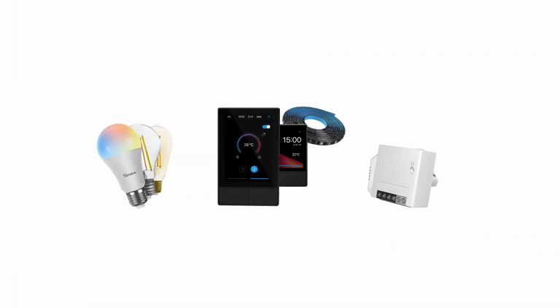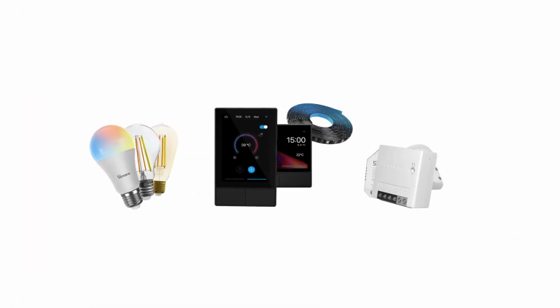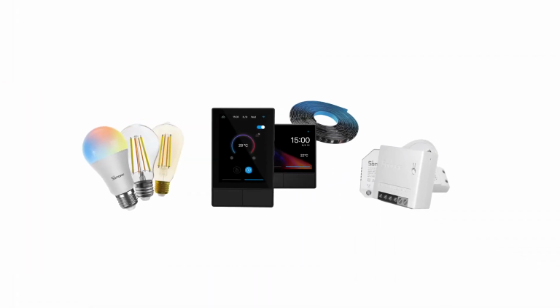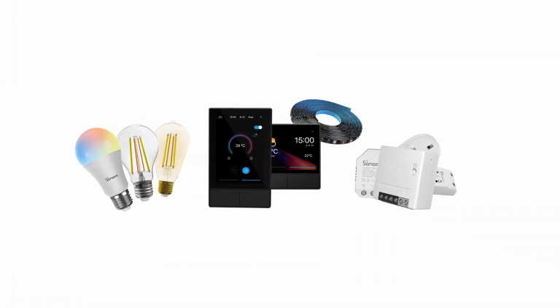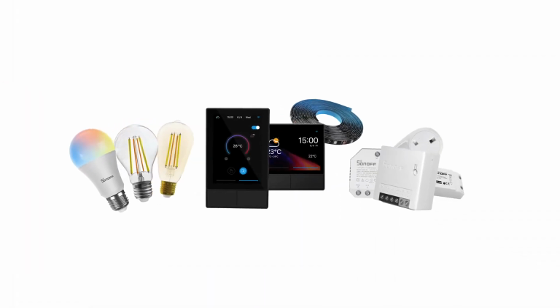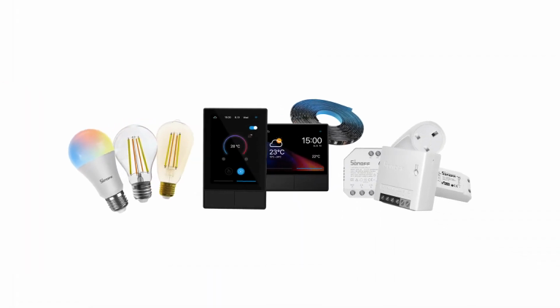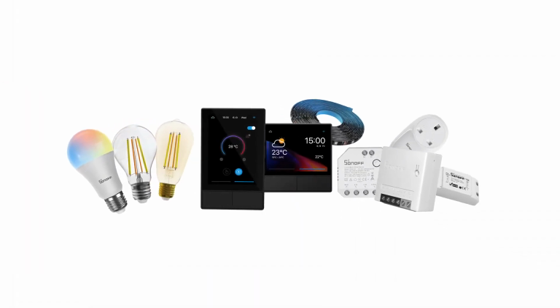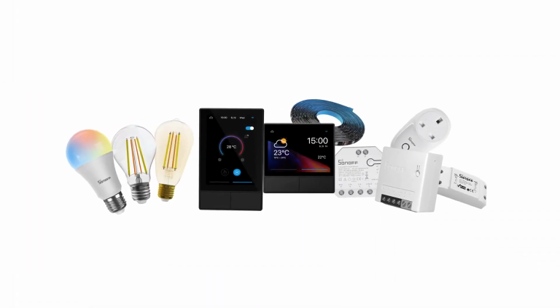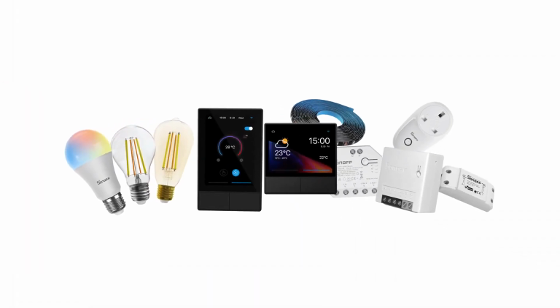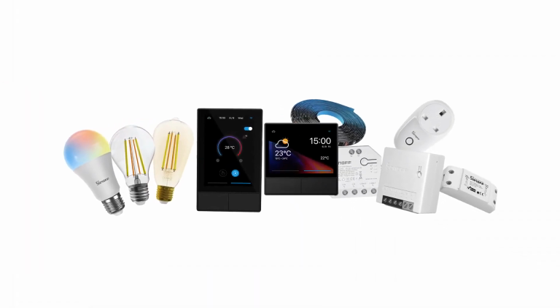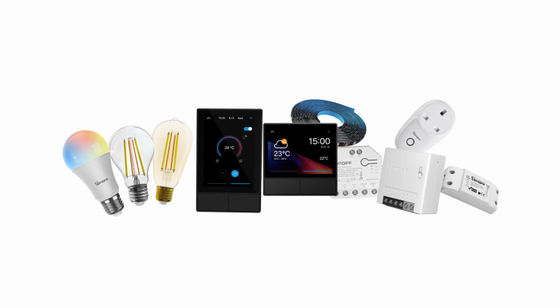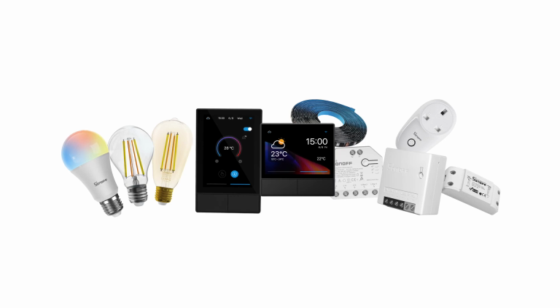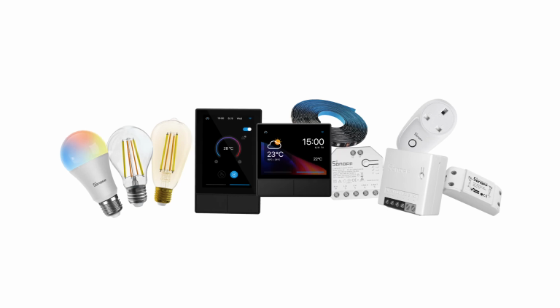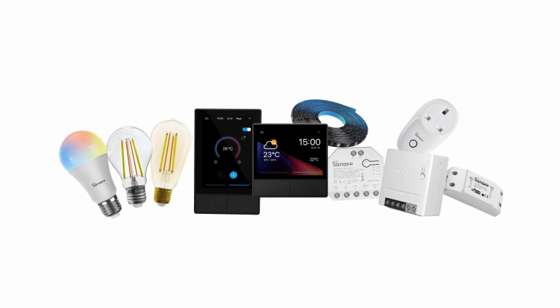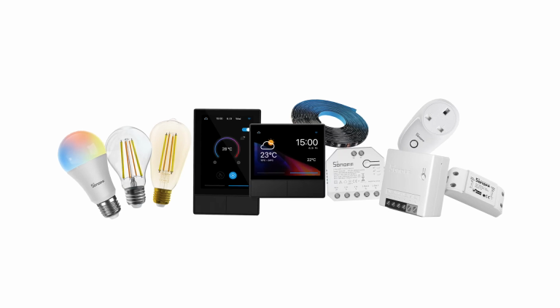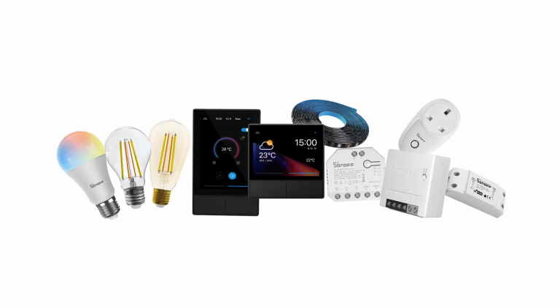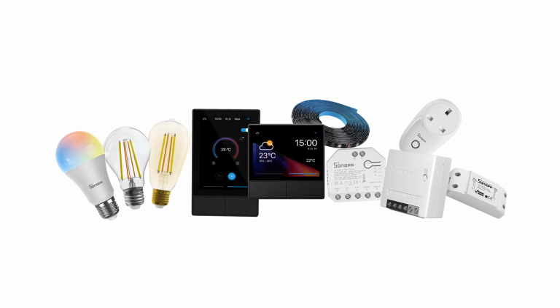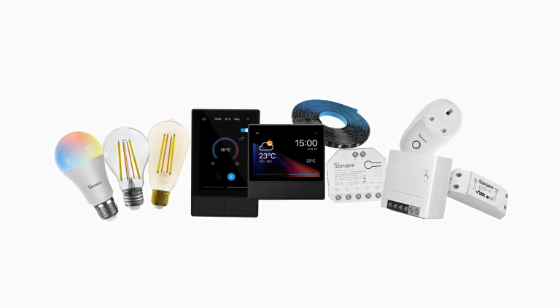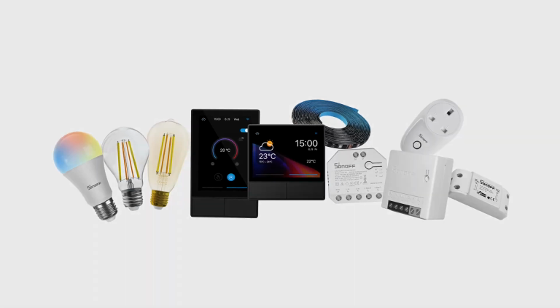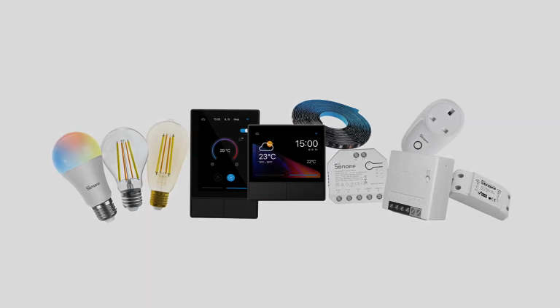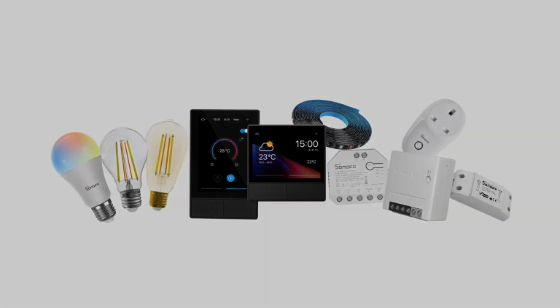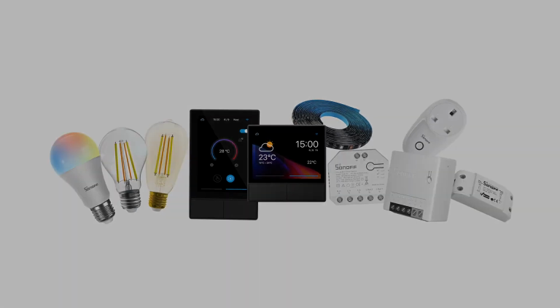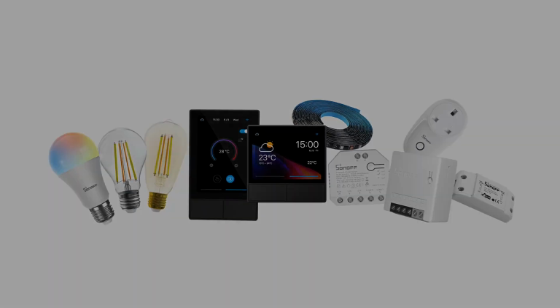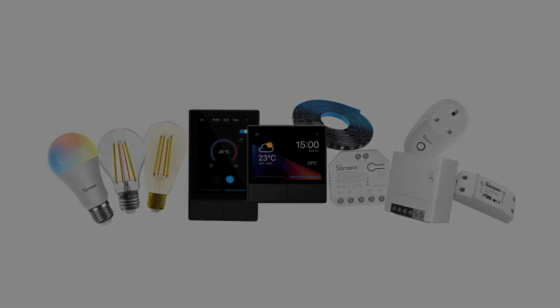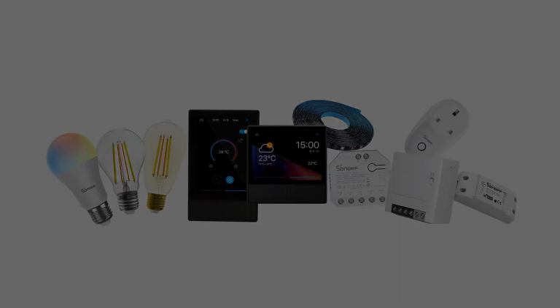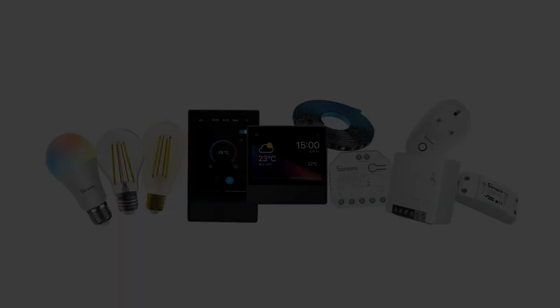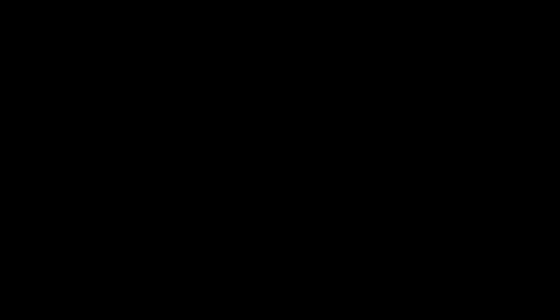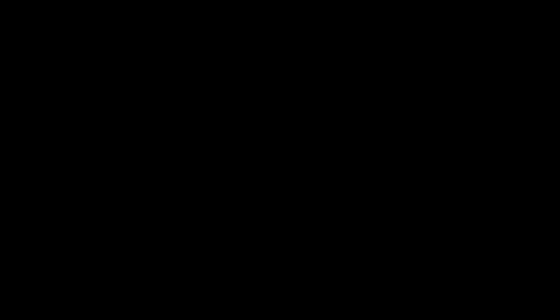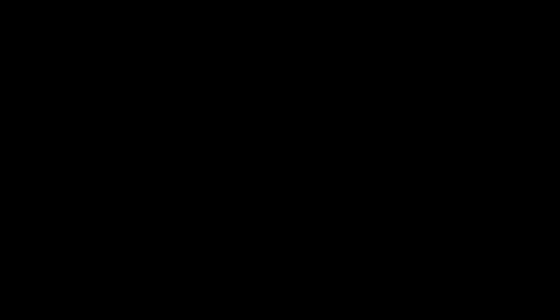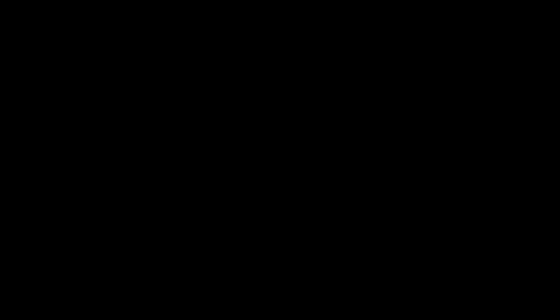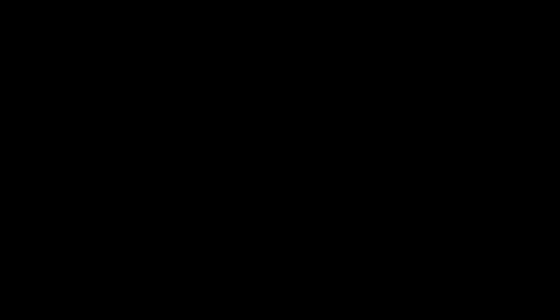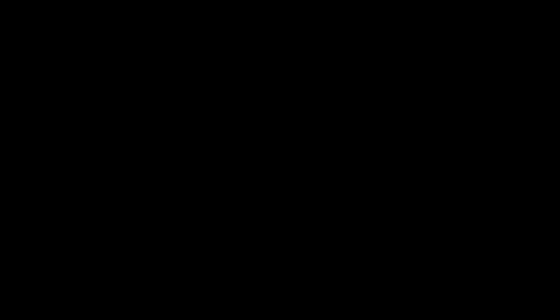If you bring the creativity, the NS Panel will bring the perfect smart home to you.